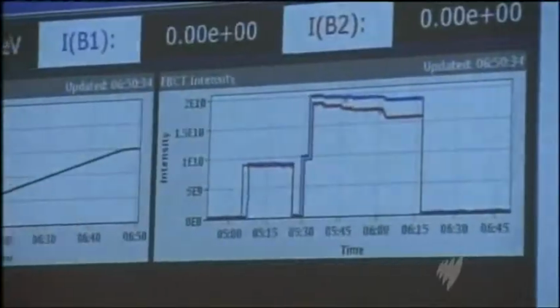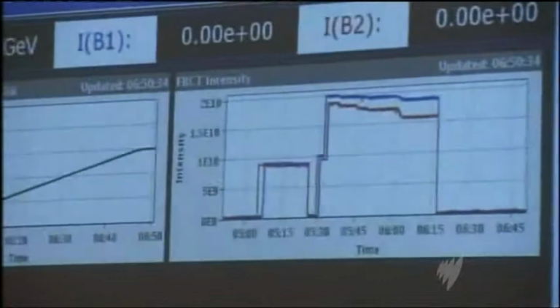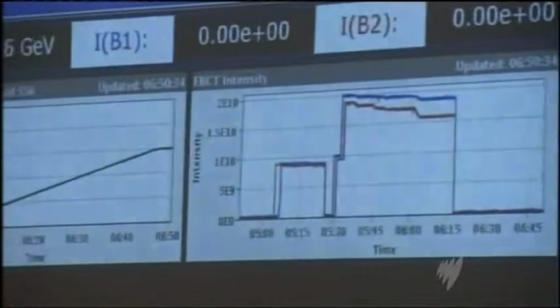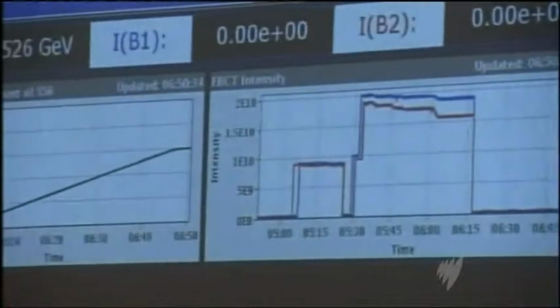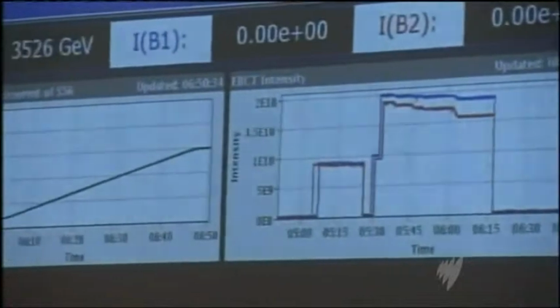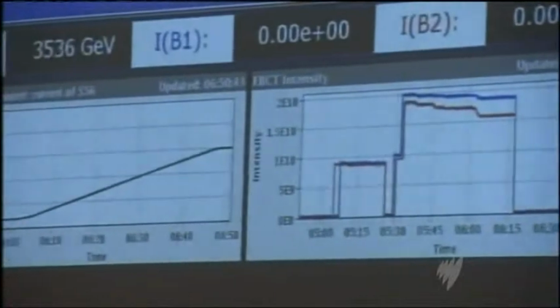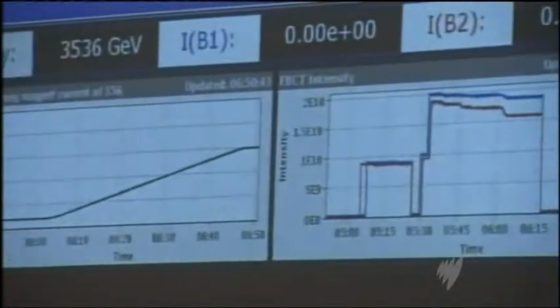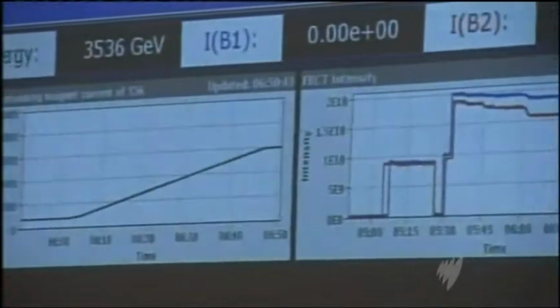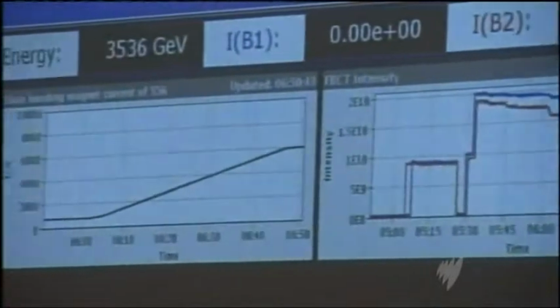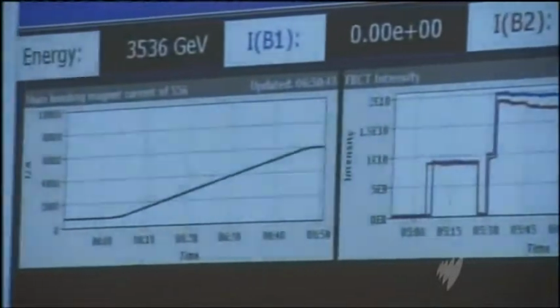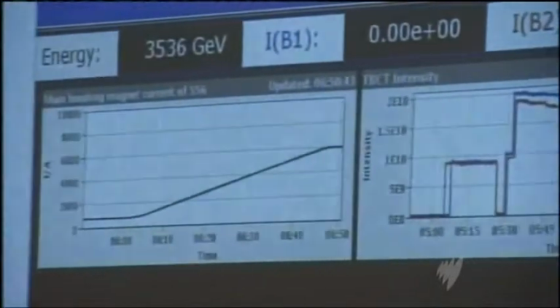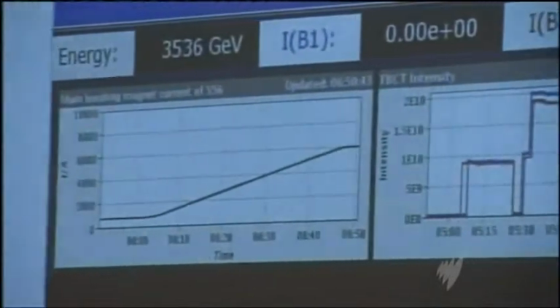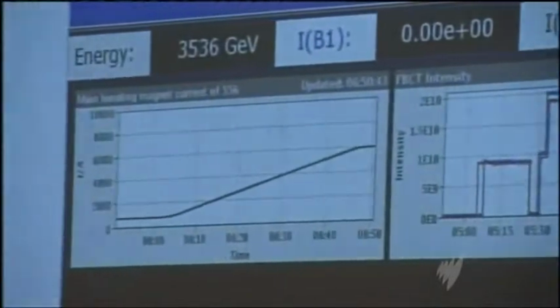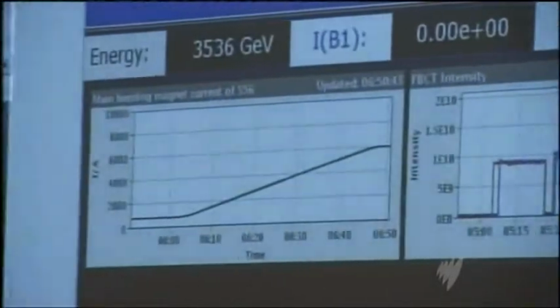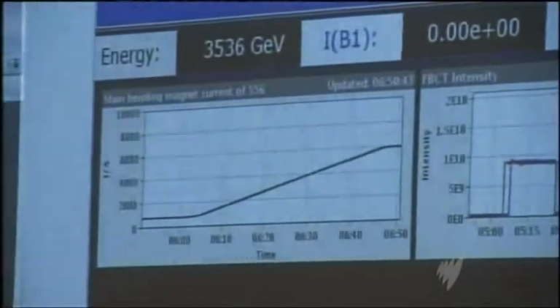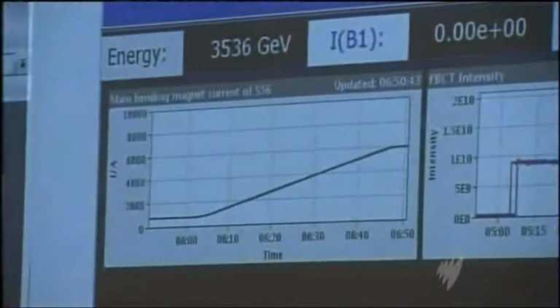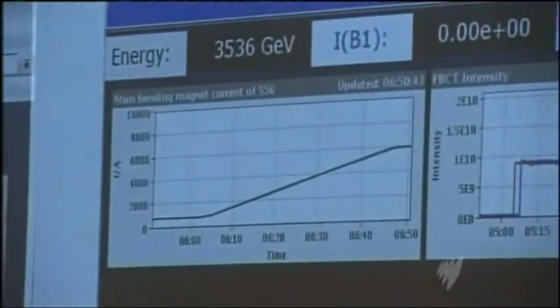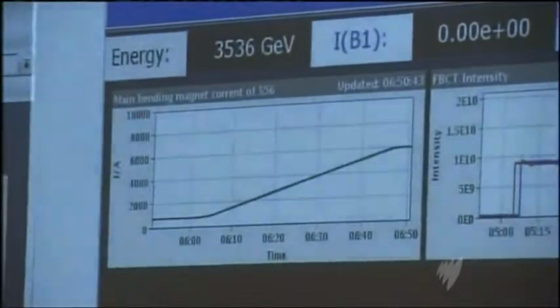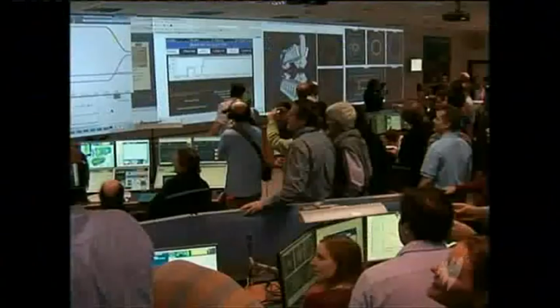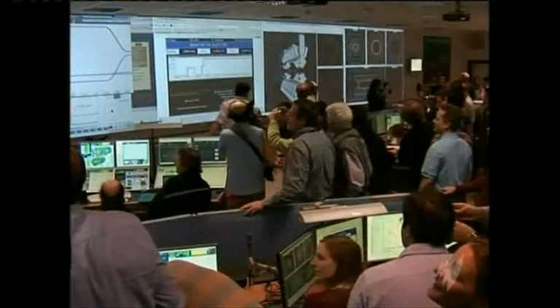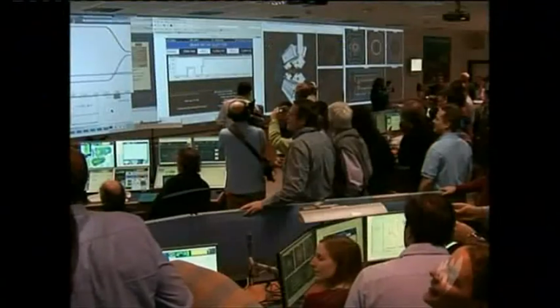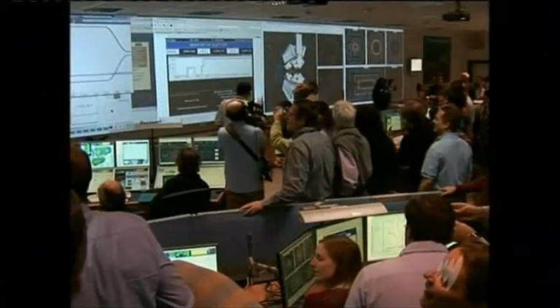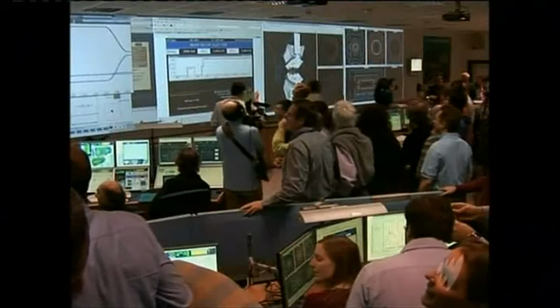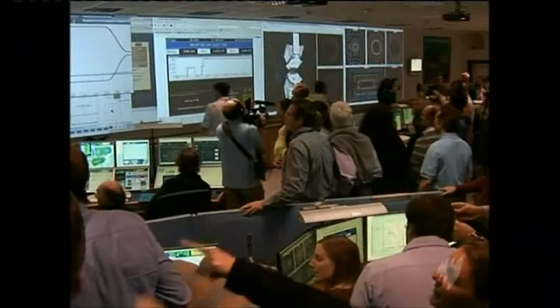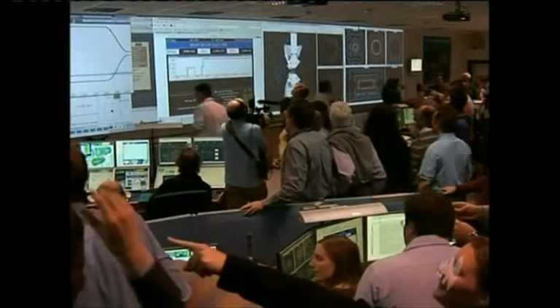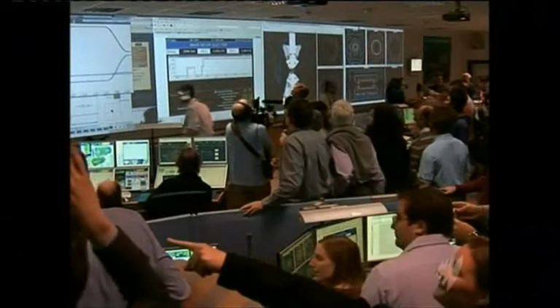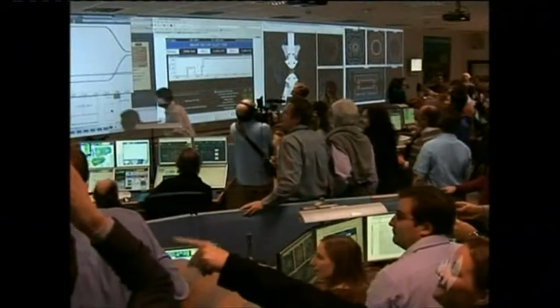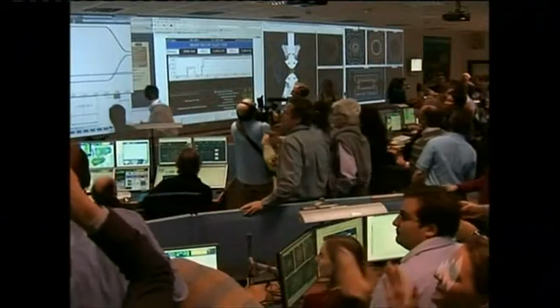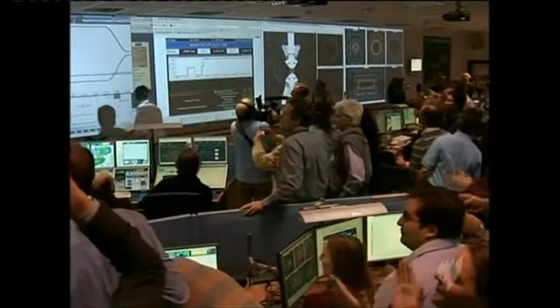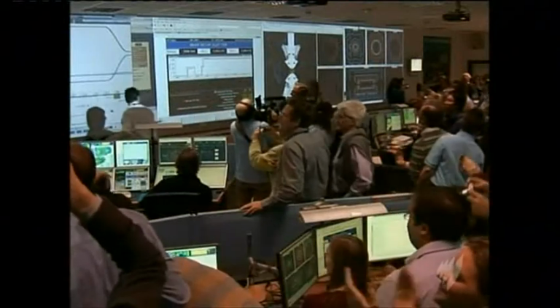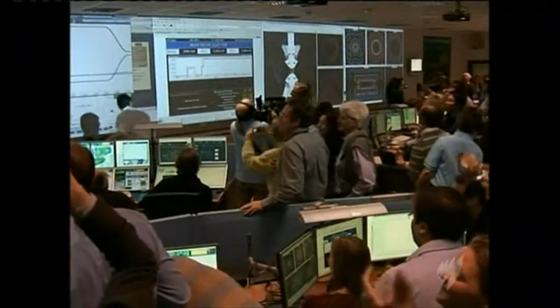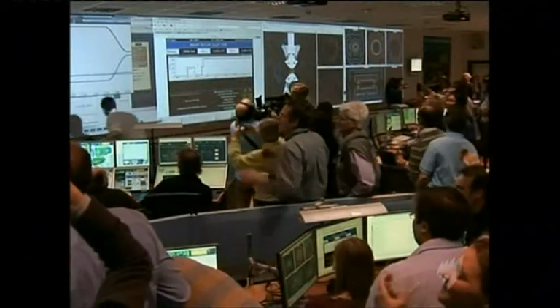Initially the experiments were delayed due to a glitch with the beams, but soon the seriousness of science turned to jubilation.